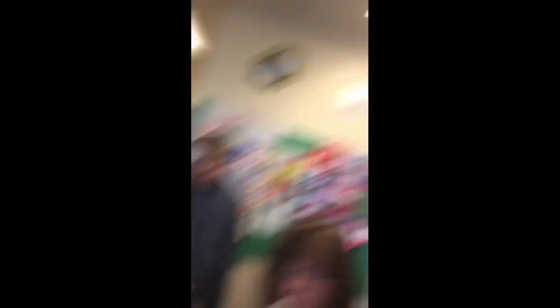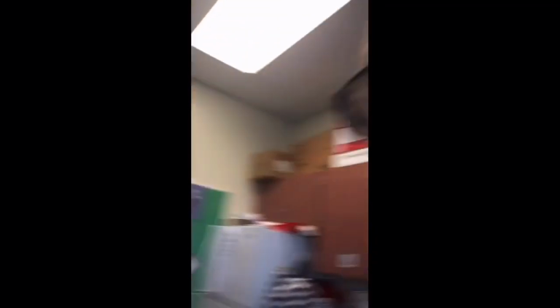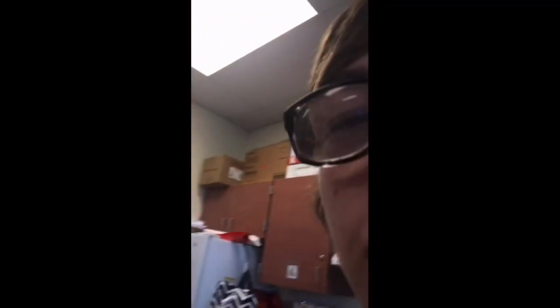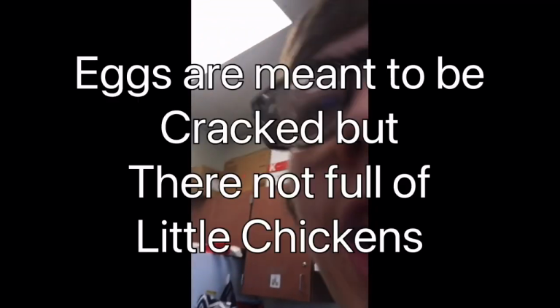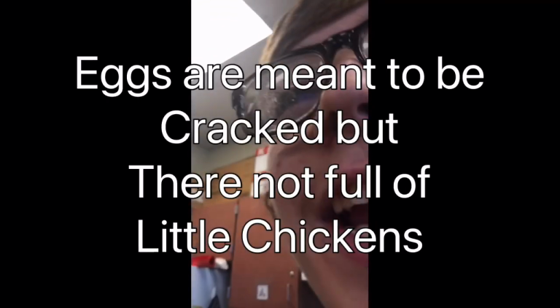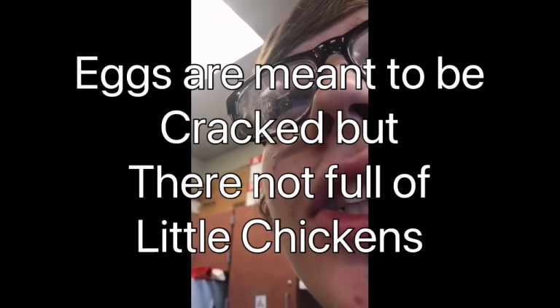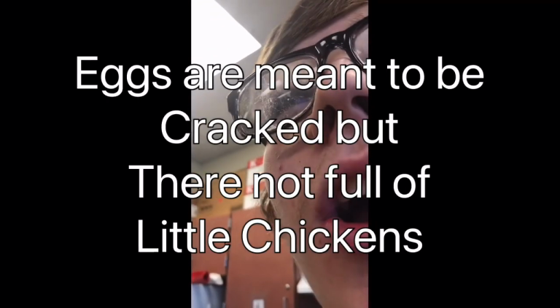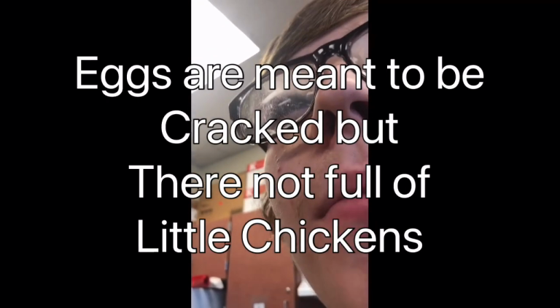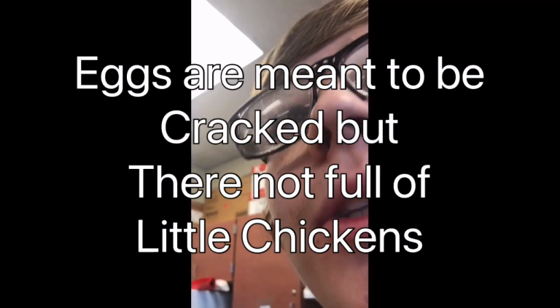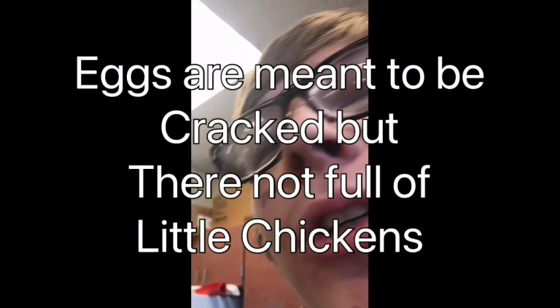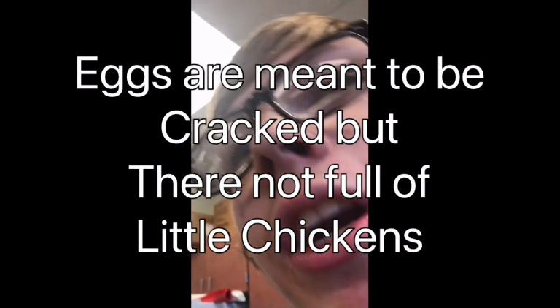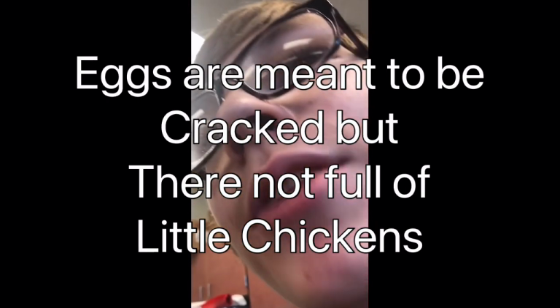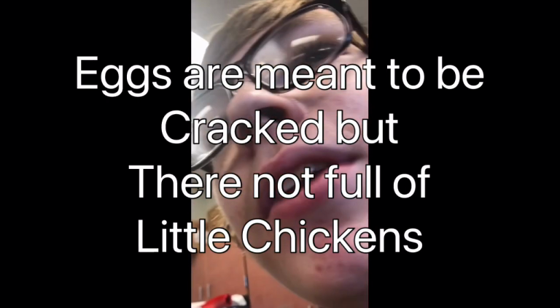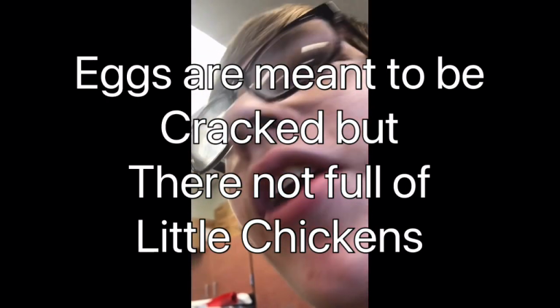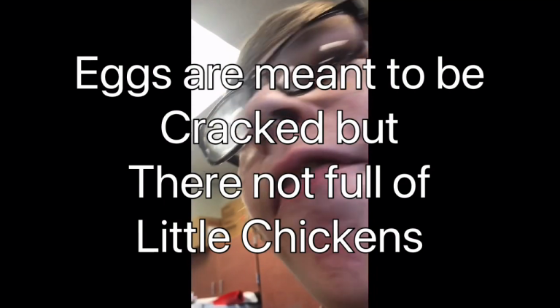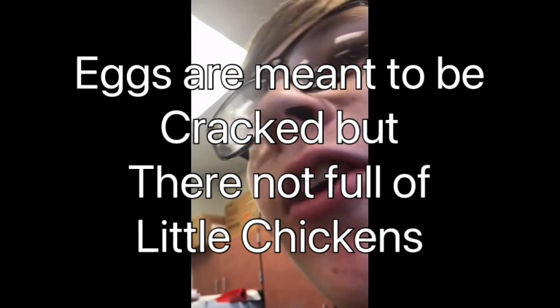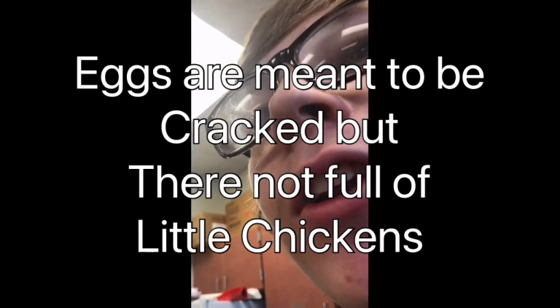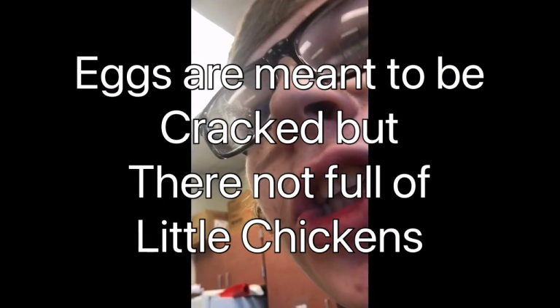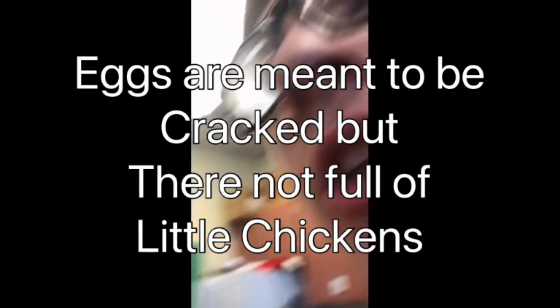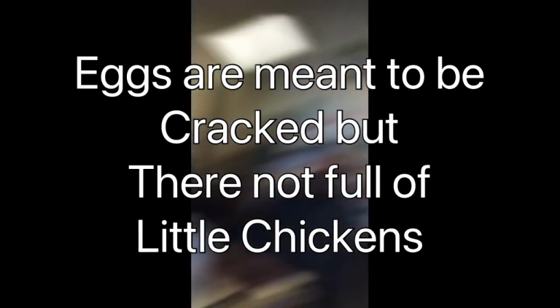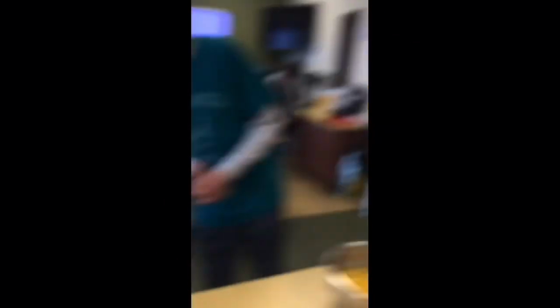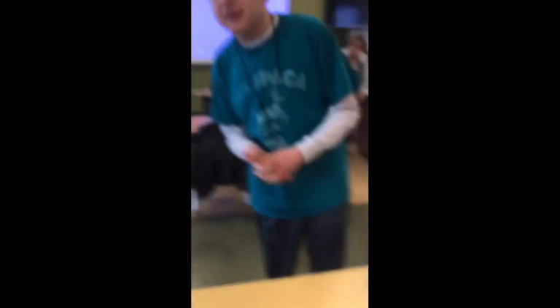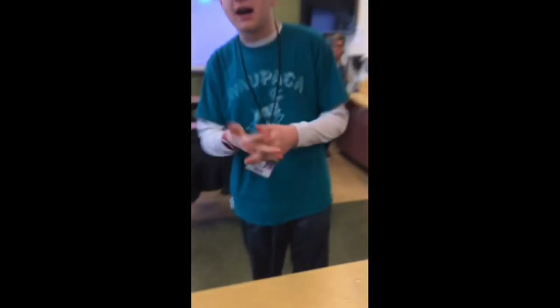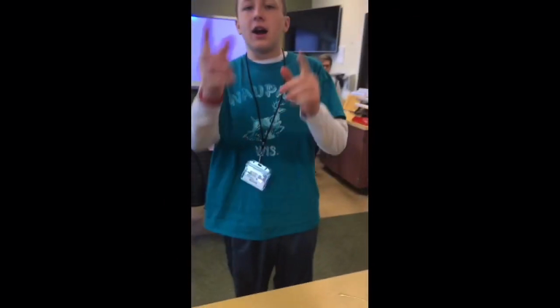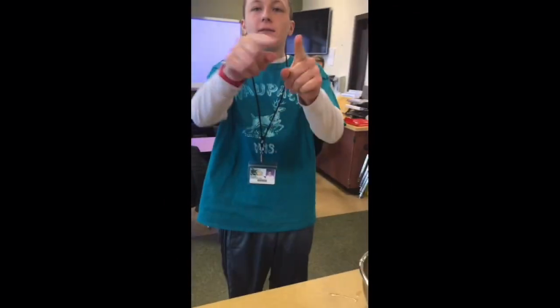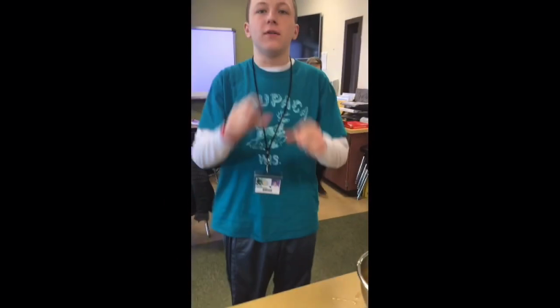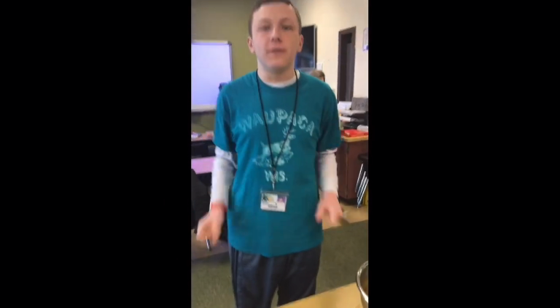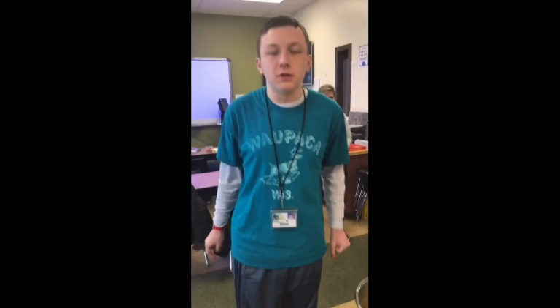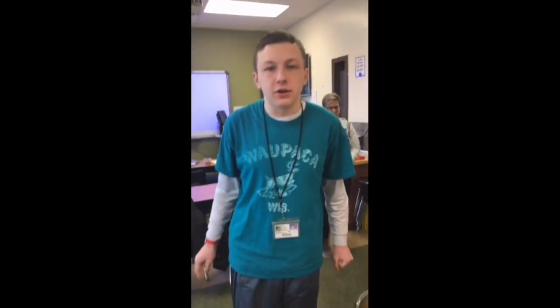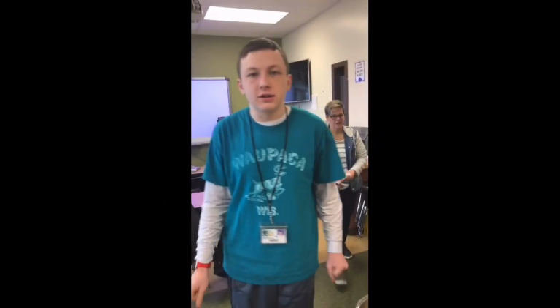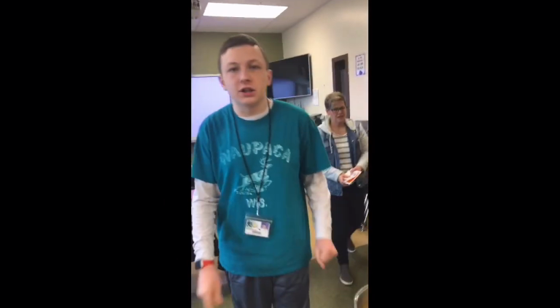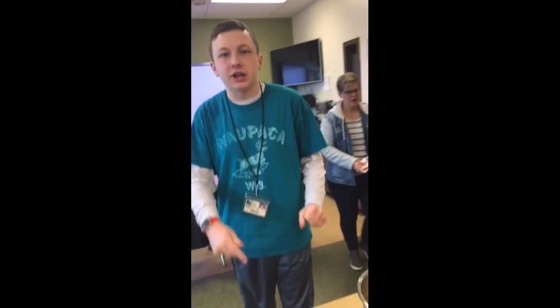Eggs are meant to be cracked, but they're not full of little chickens. Yeah, not full of little chickens.